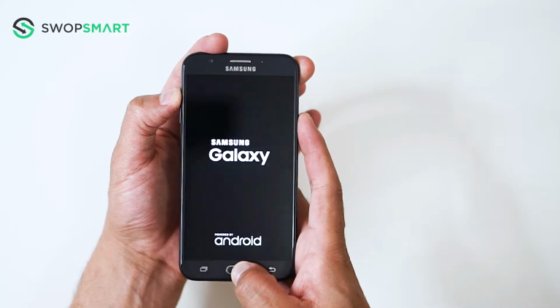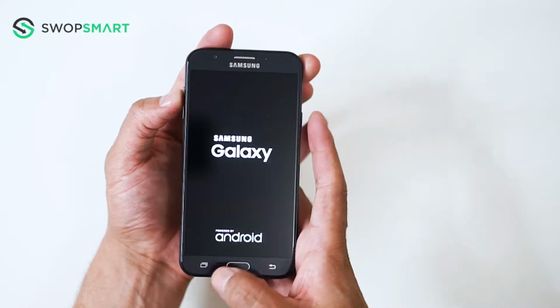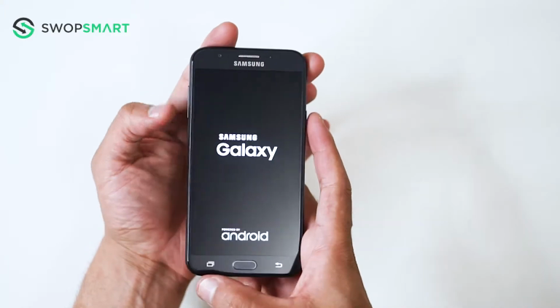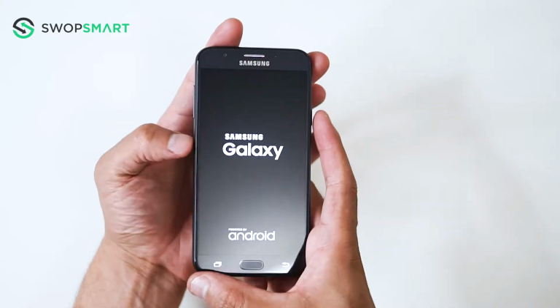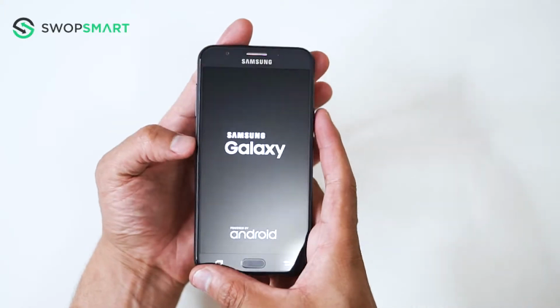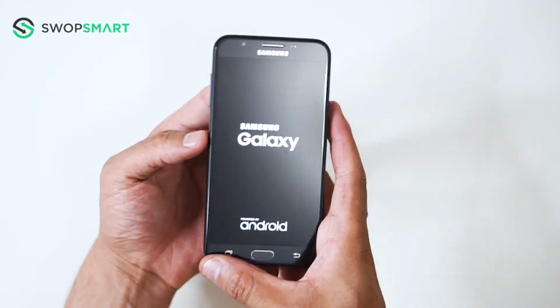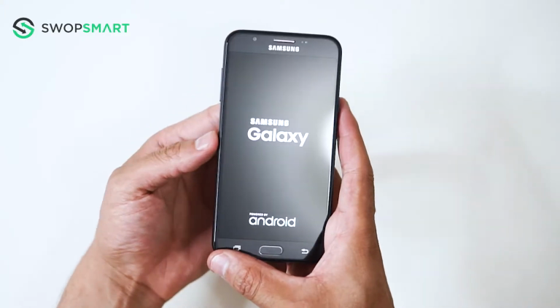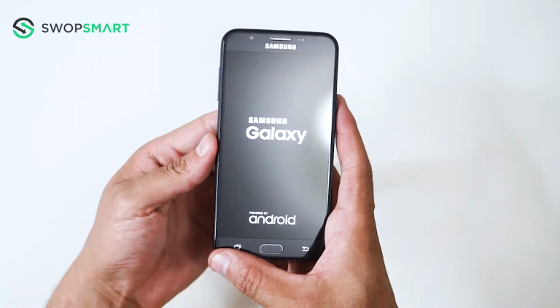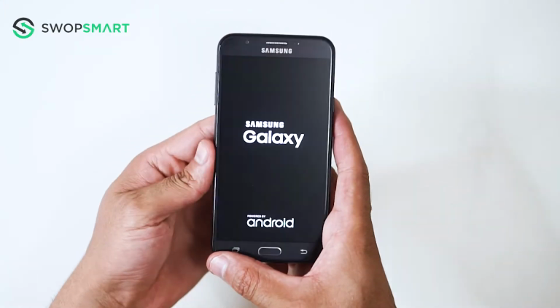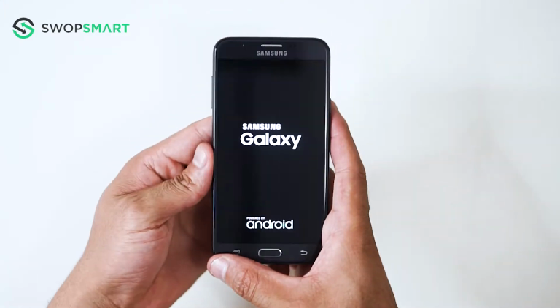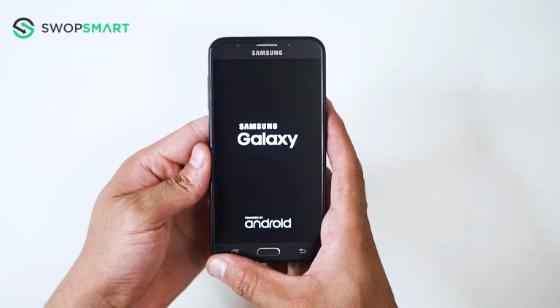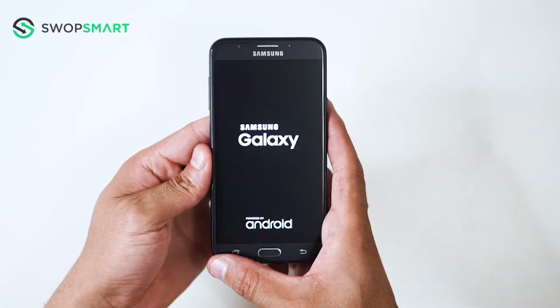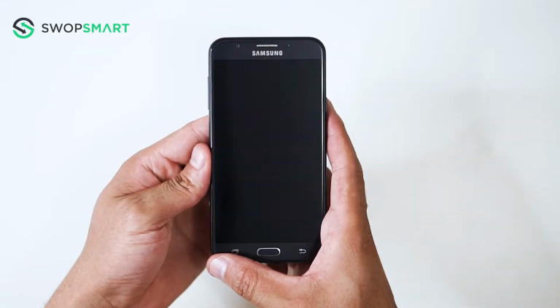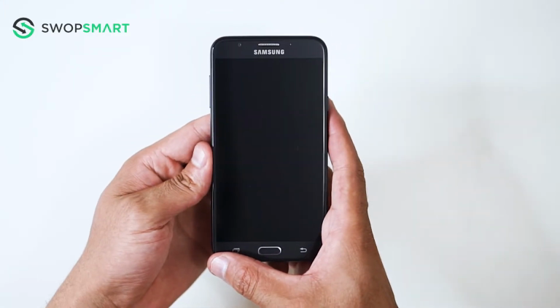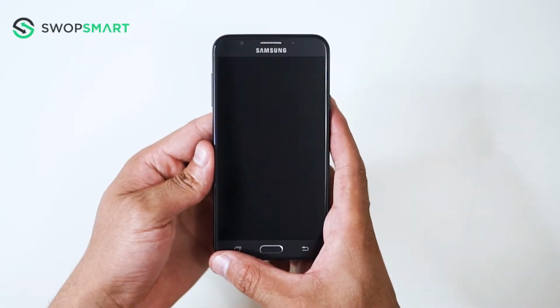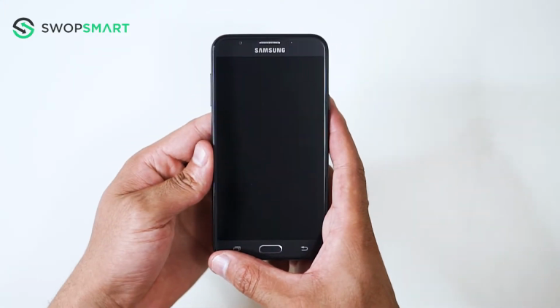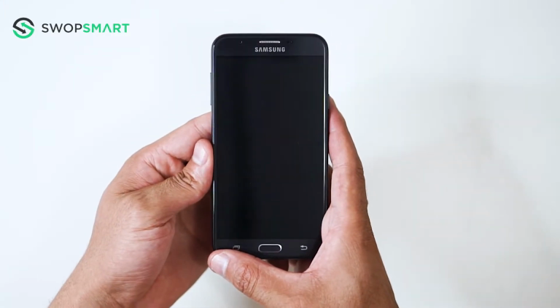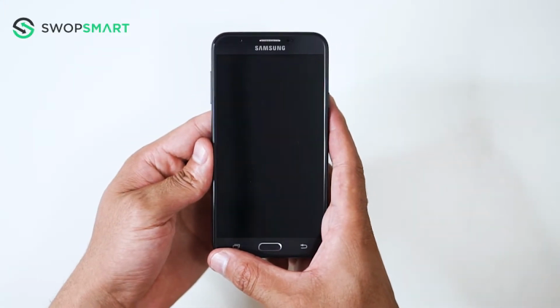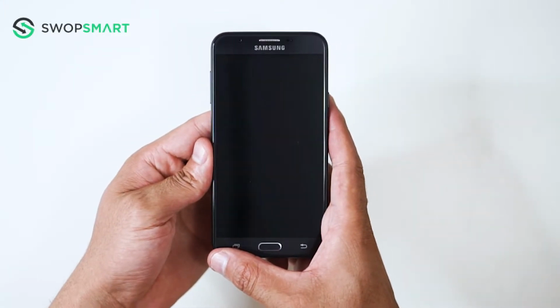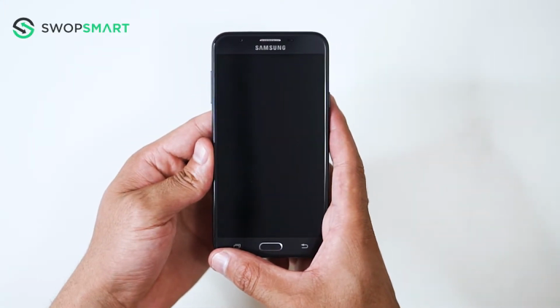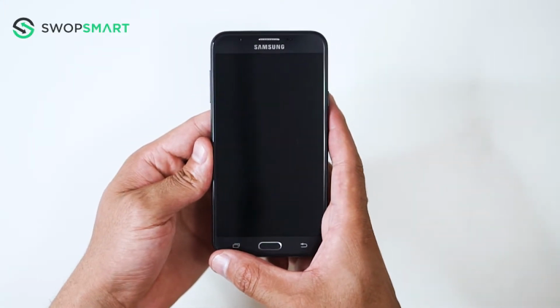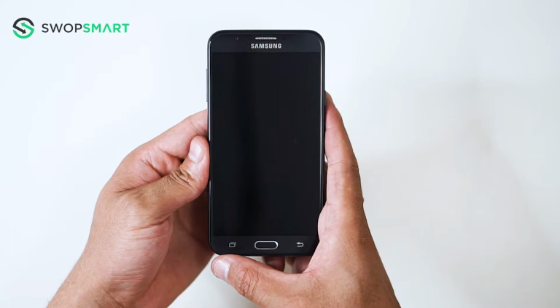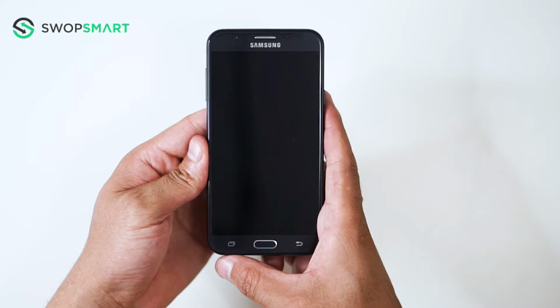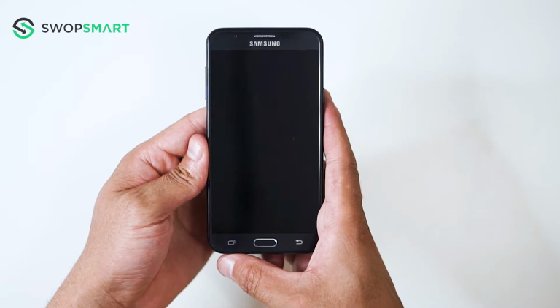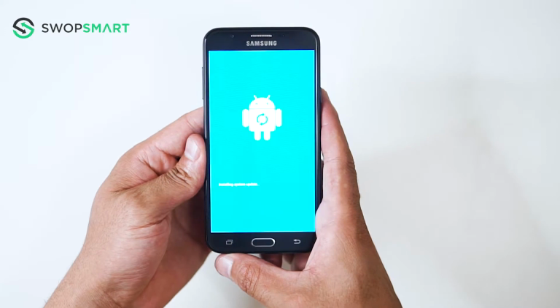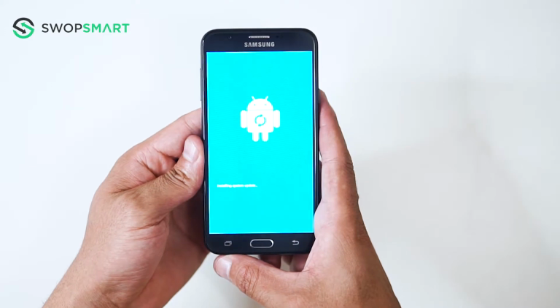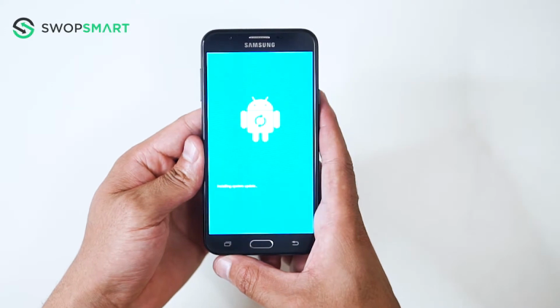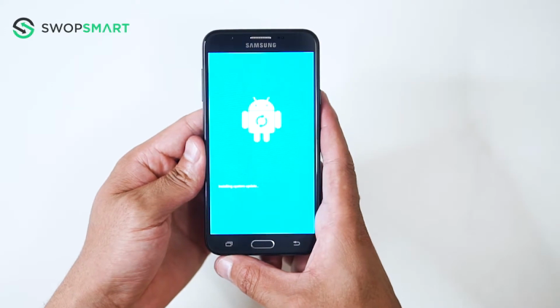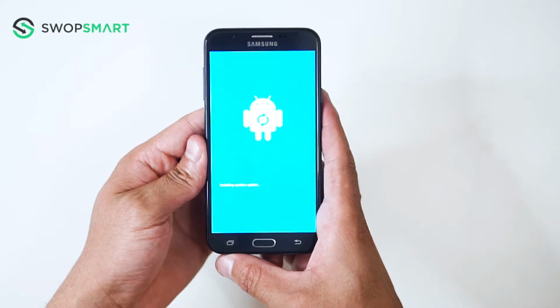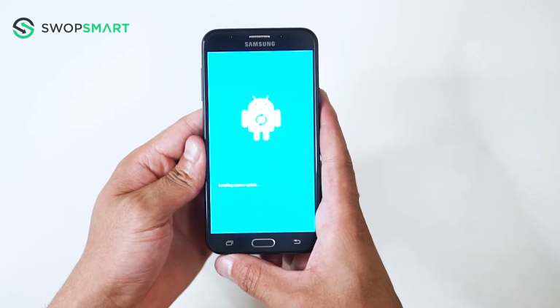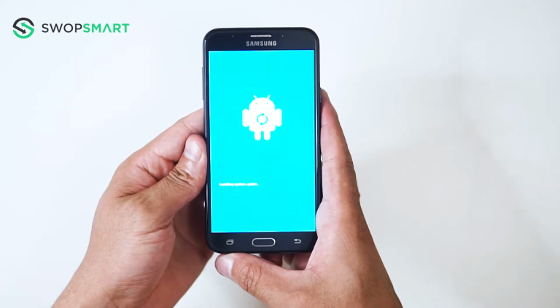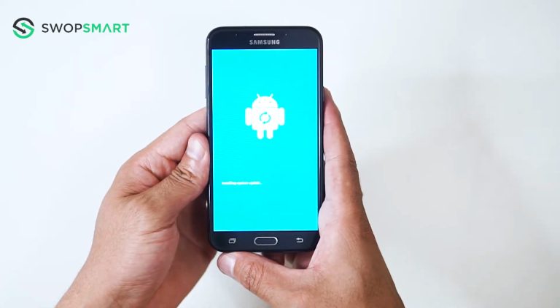Once the Samsung logo appears, wait until the Android recovery screen pops up. This can take up to one minute, so be patient.